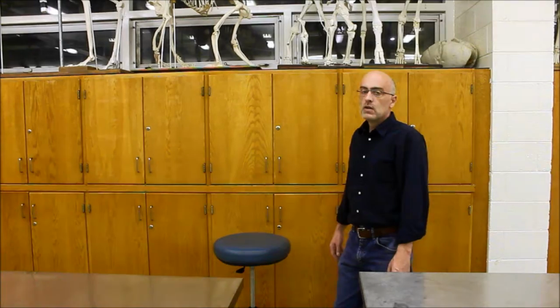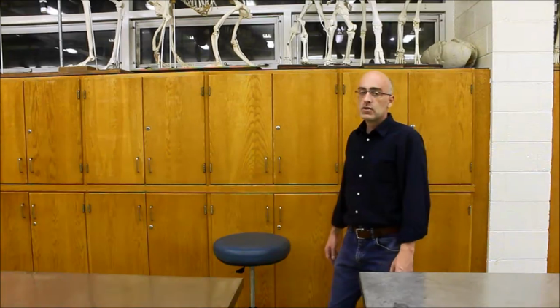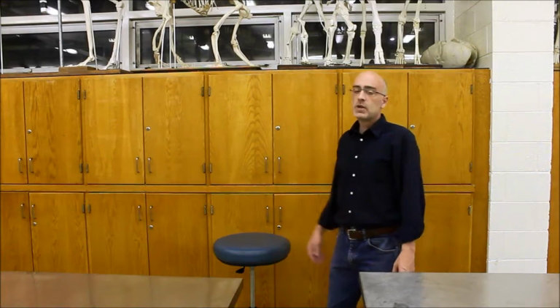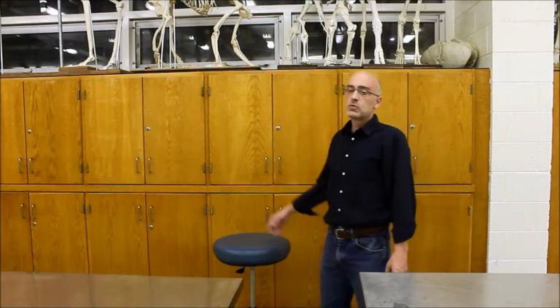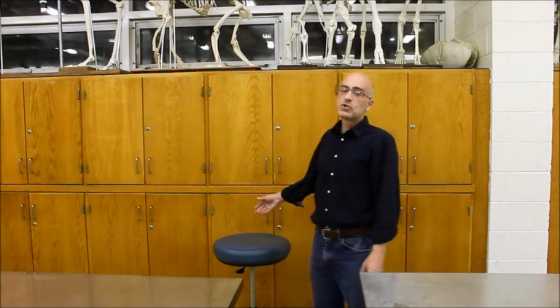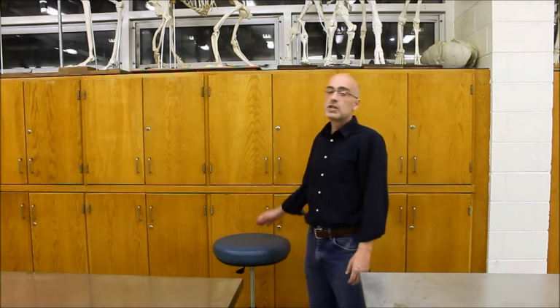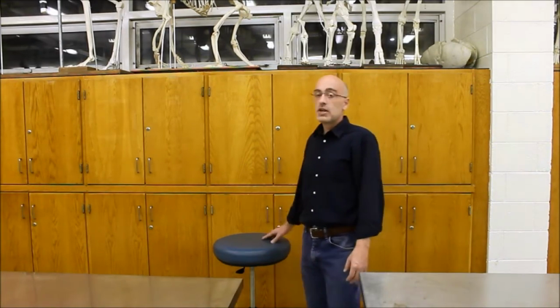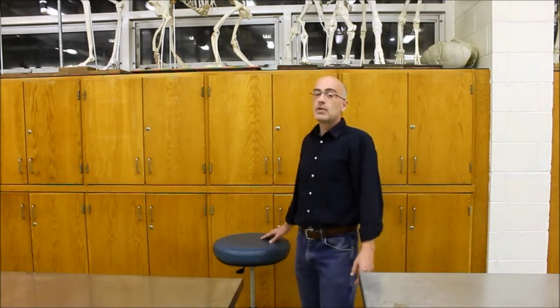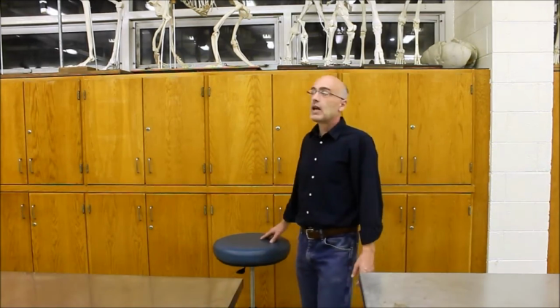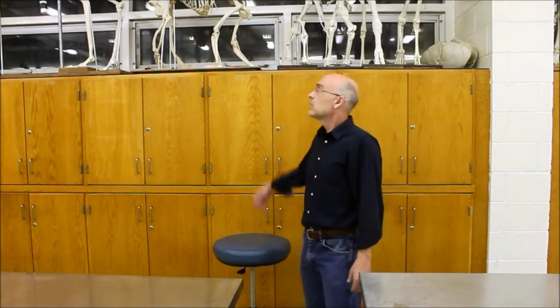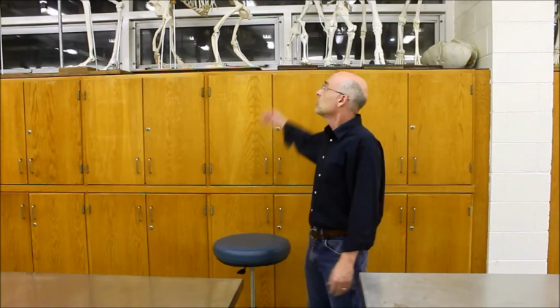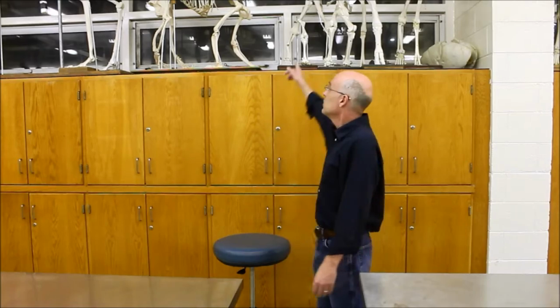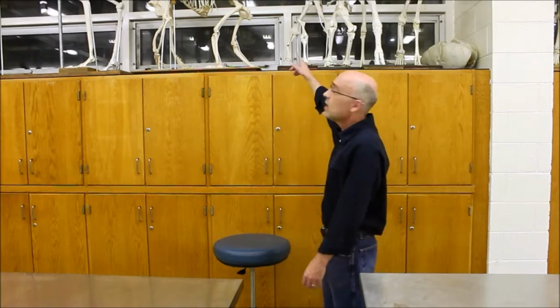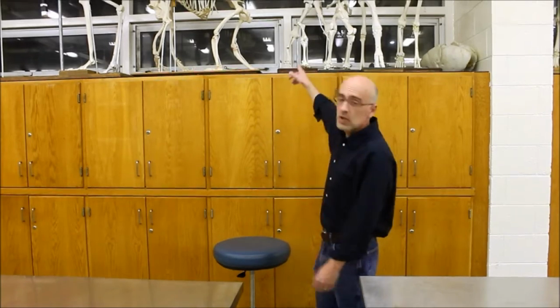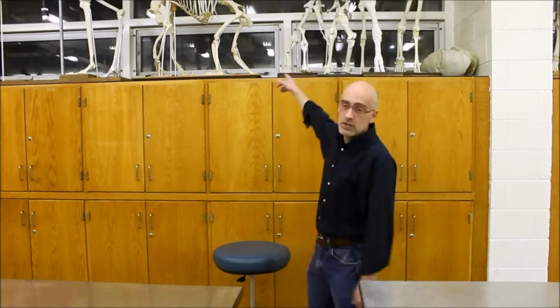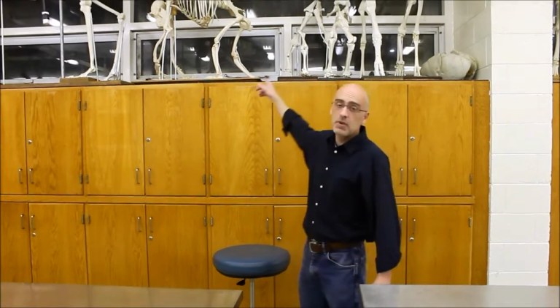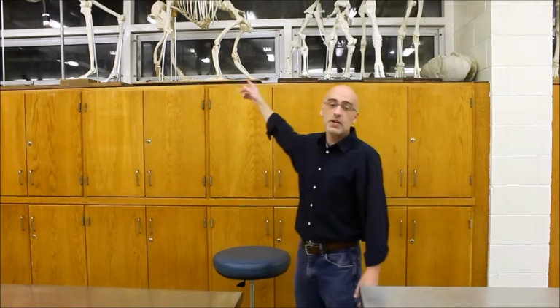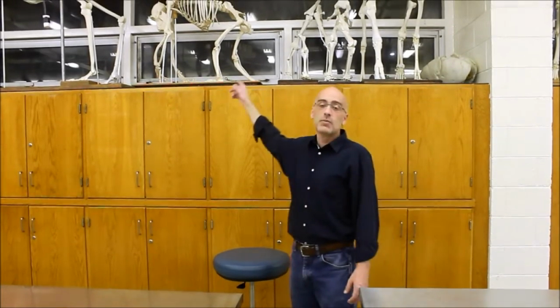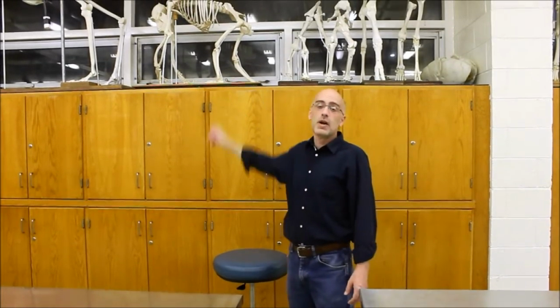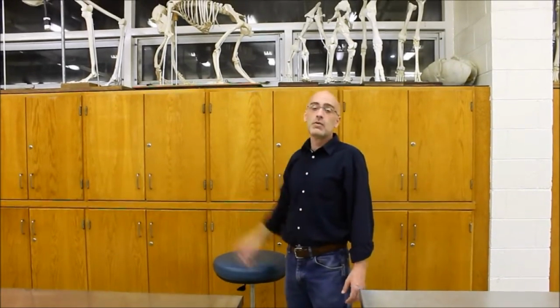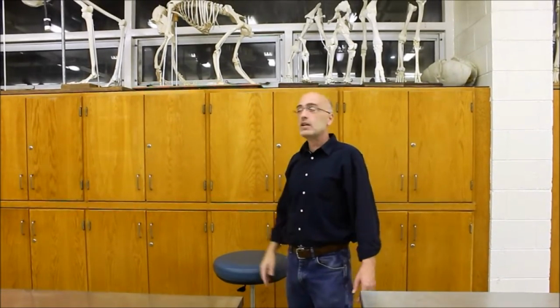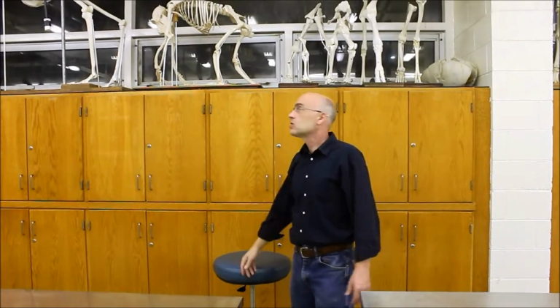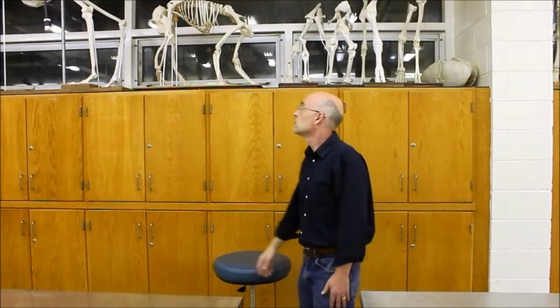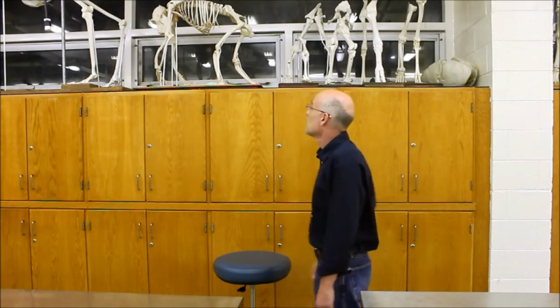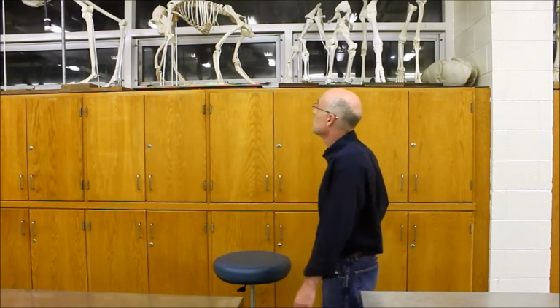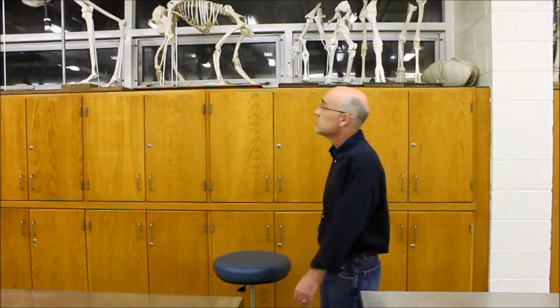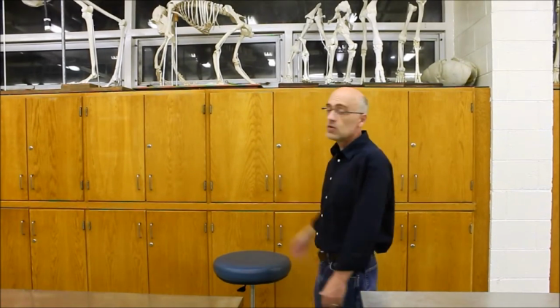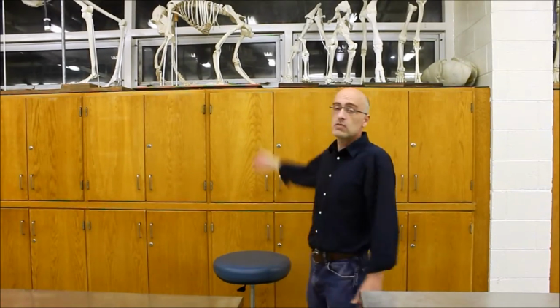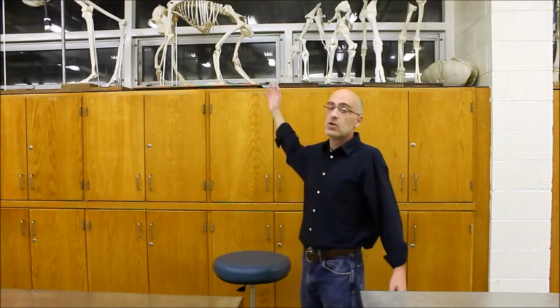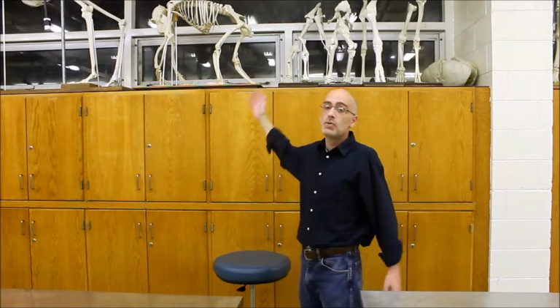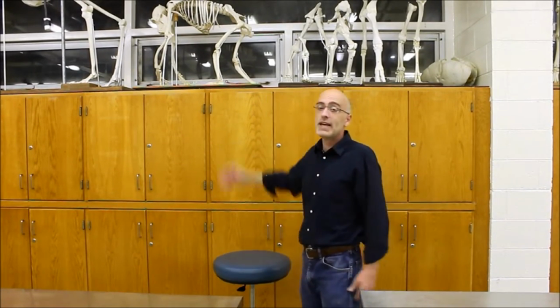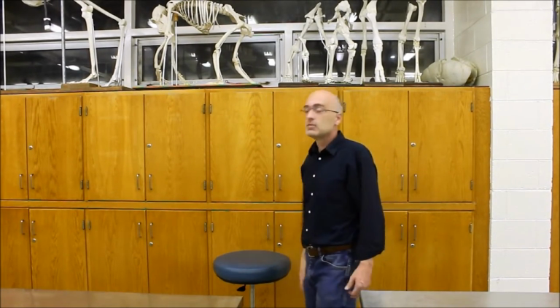Now sometimes when you're studying in an Anatomy Lab, you might want to look at some of the things that are out of reach. So go up and get them.